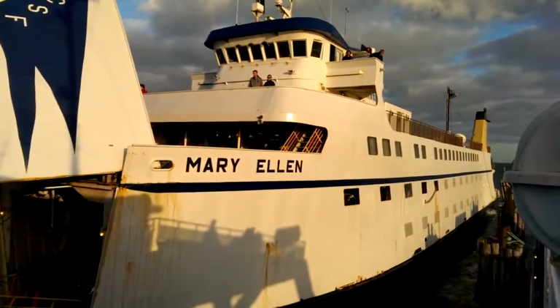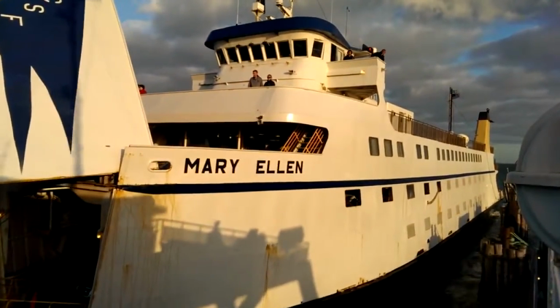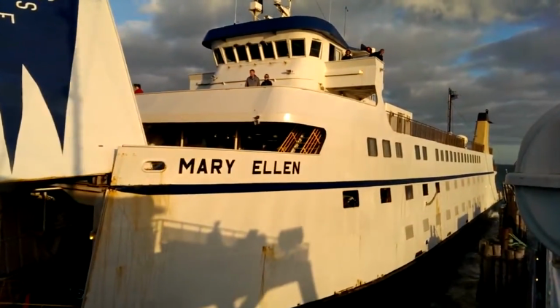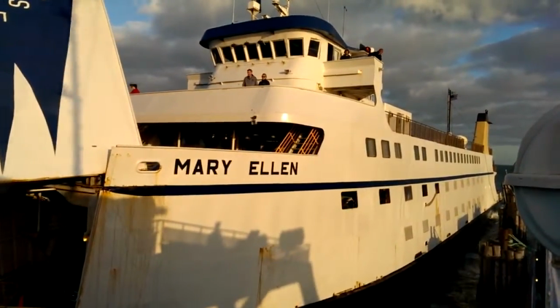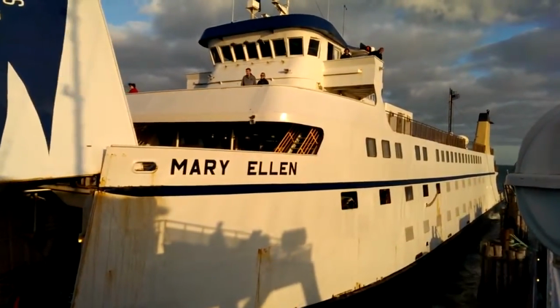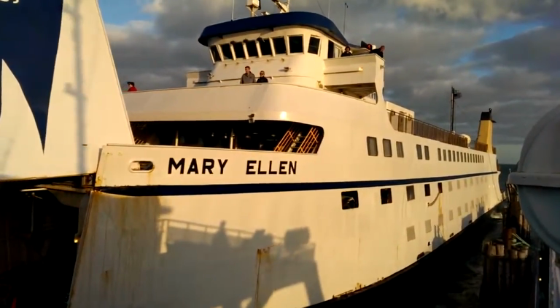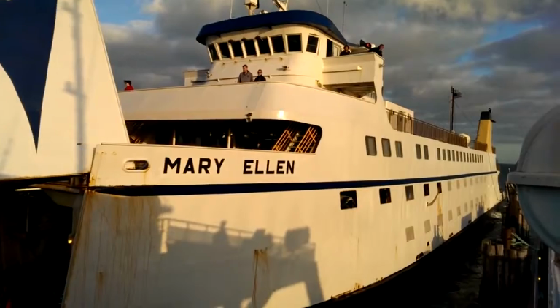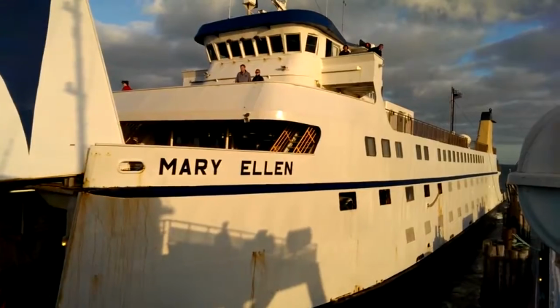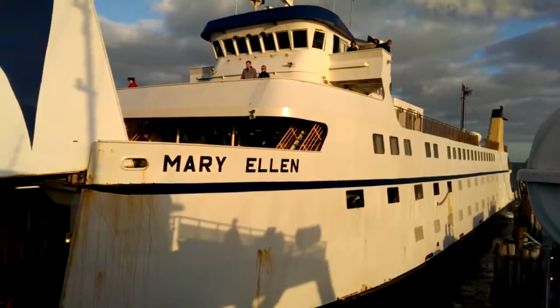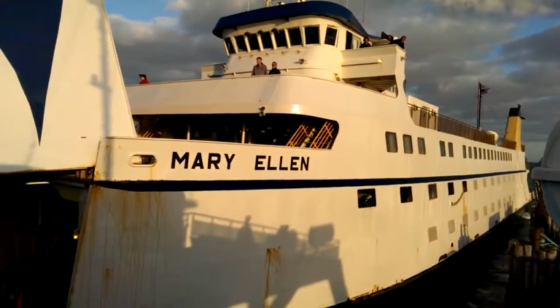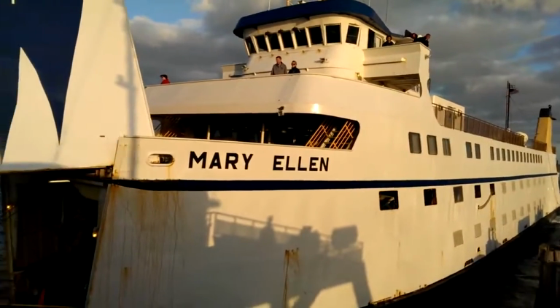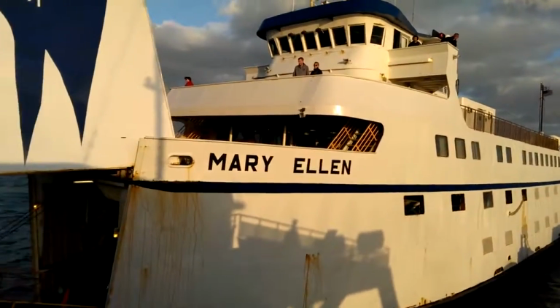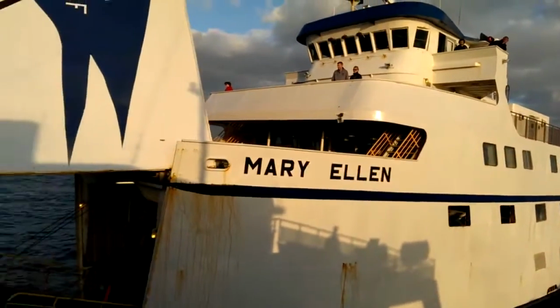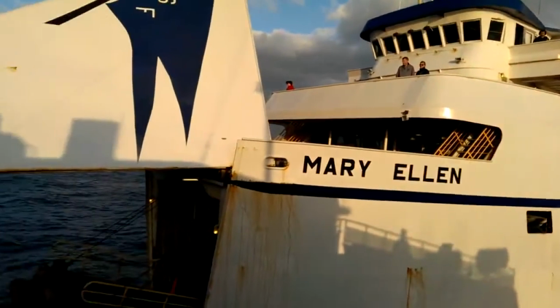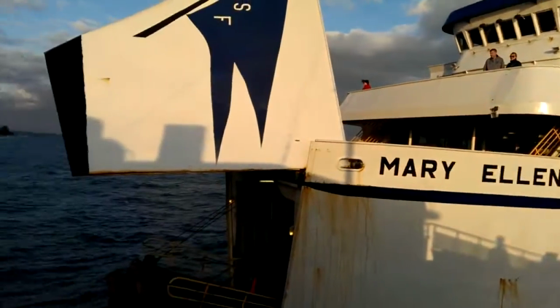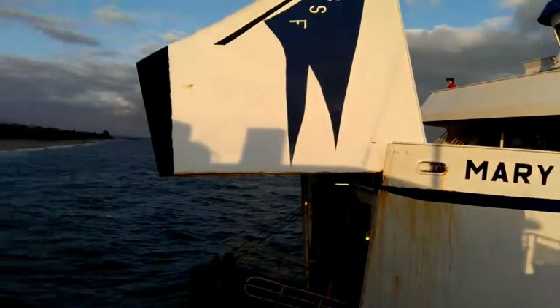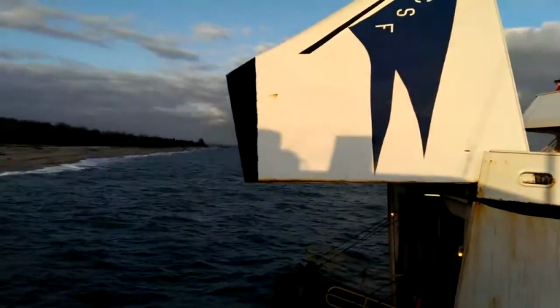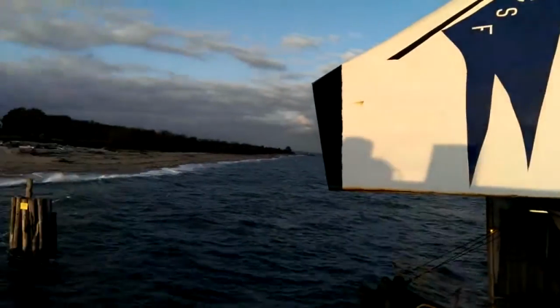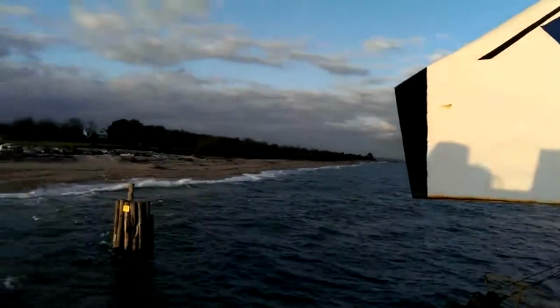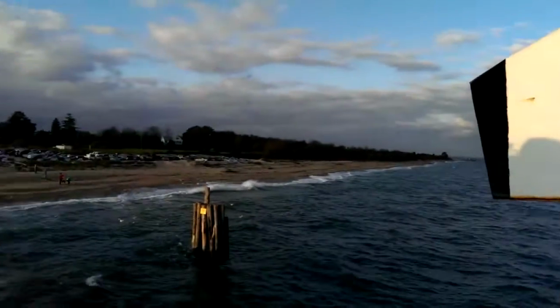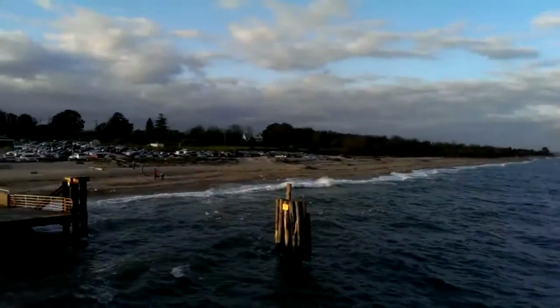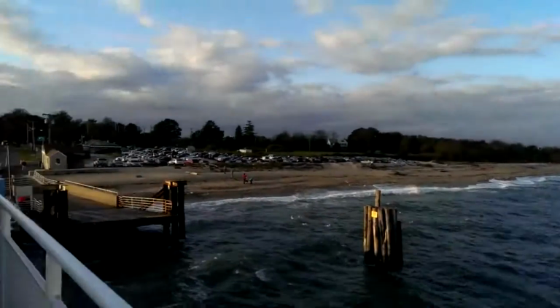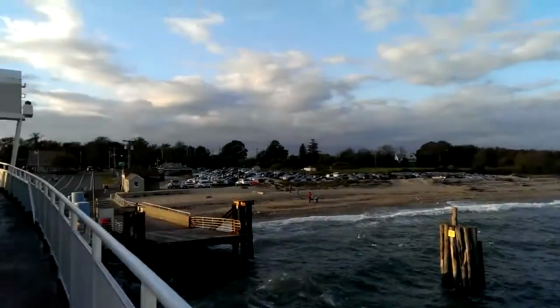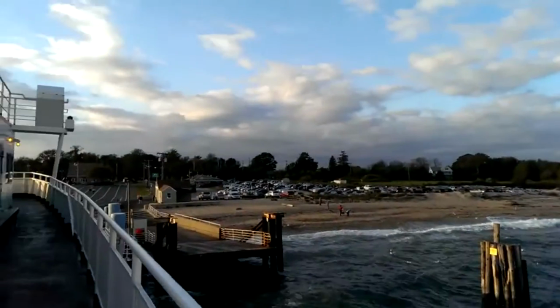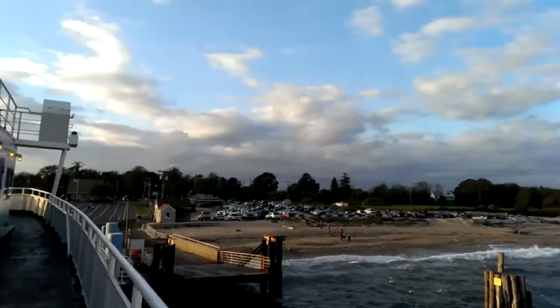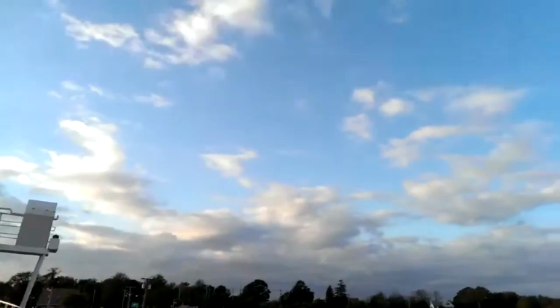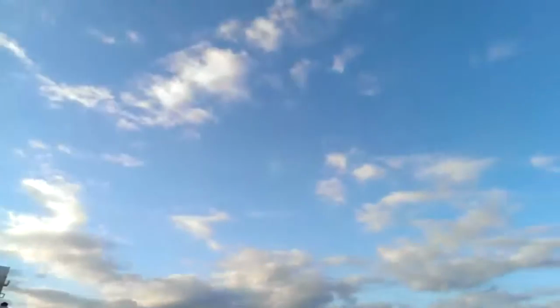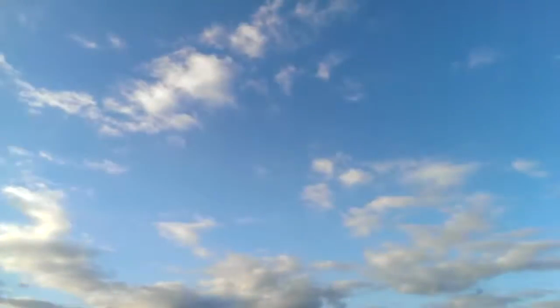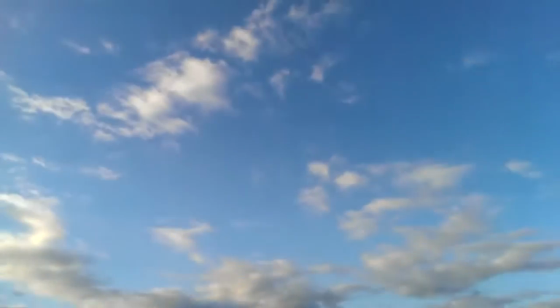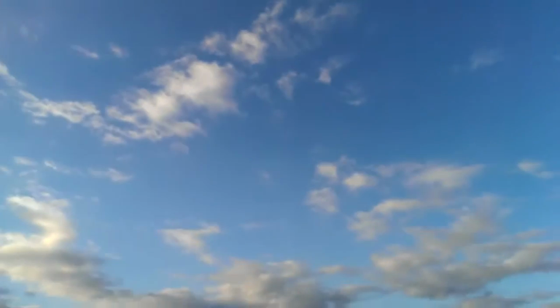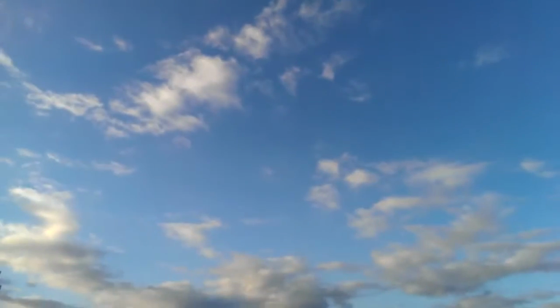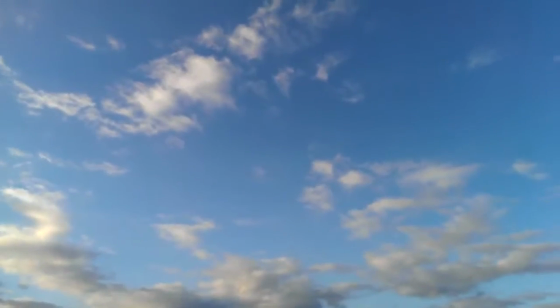While the Mary Ellen ties up here, we'll go ahead and take a little bit of a walk and show you exposure correction.